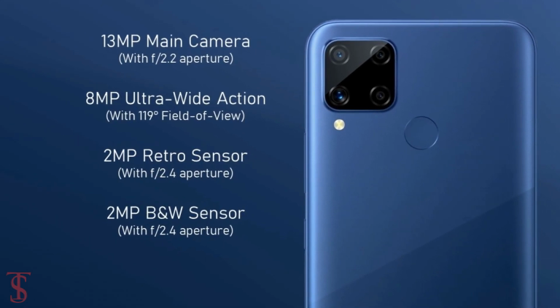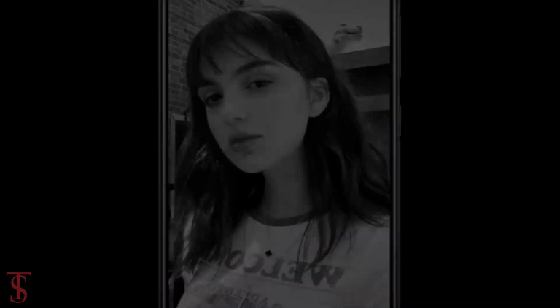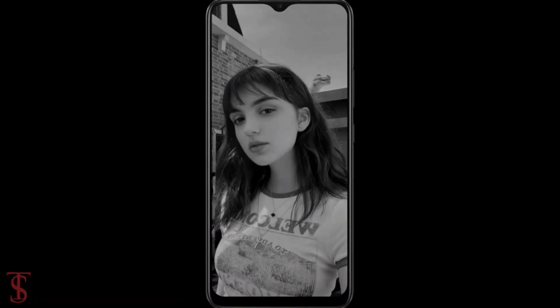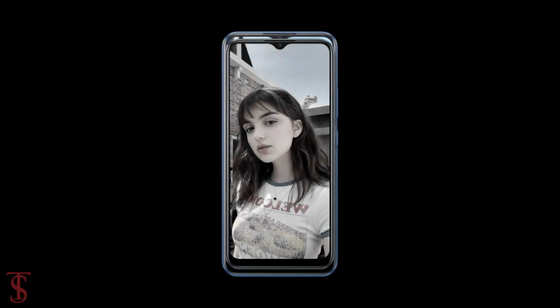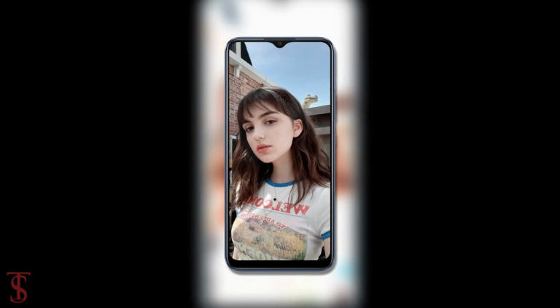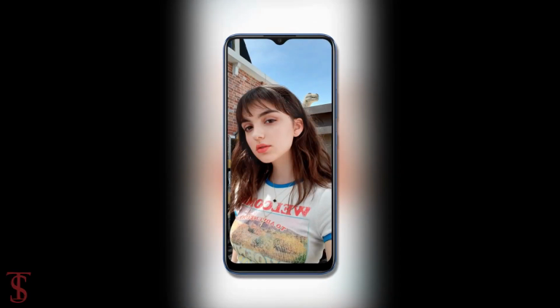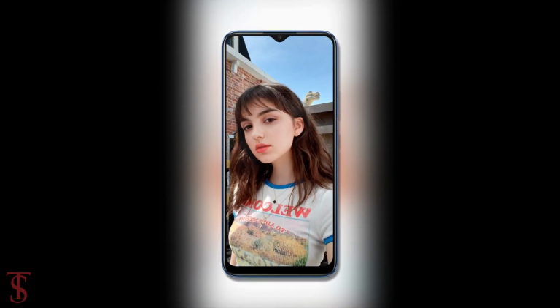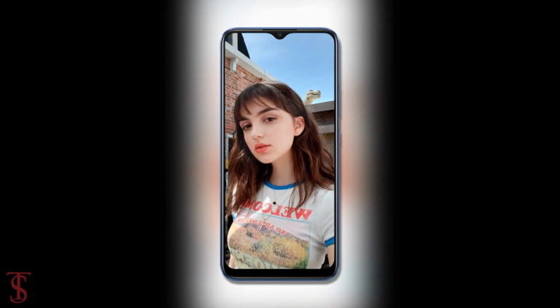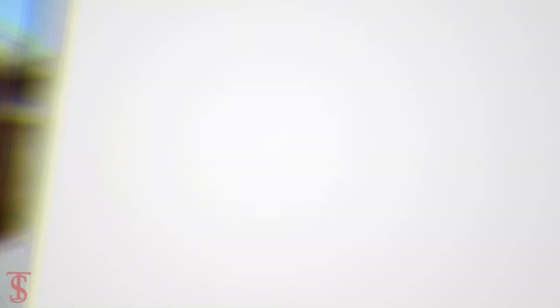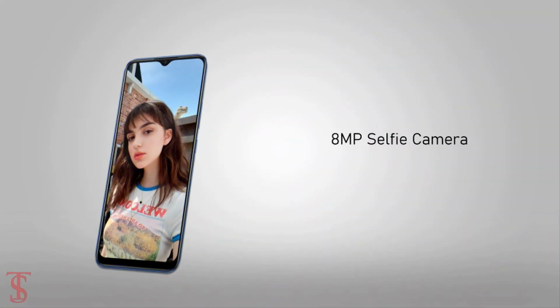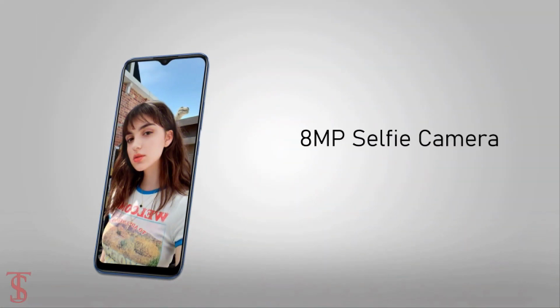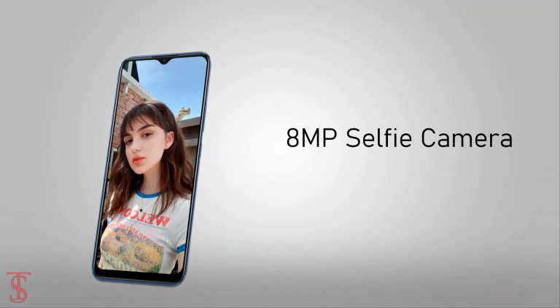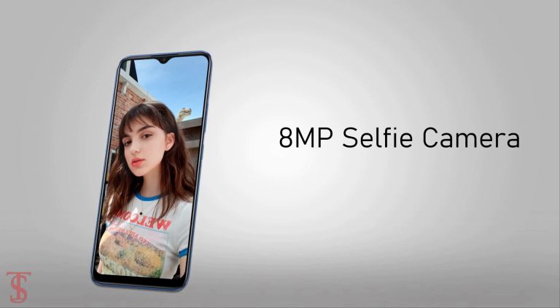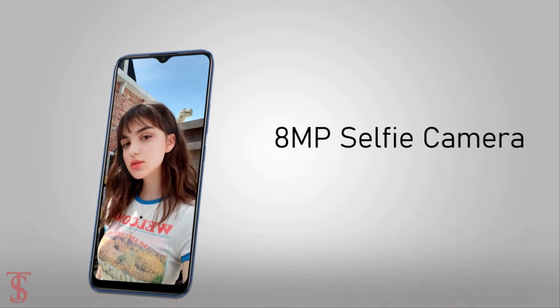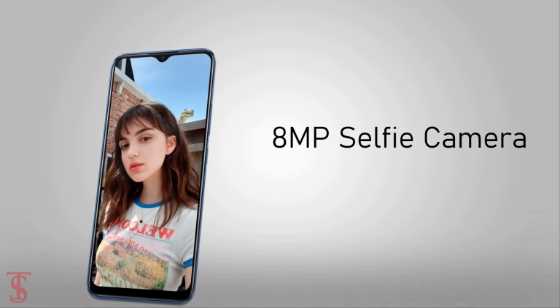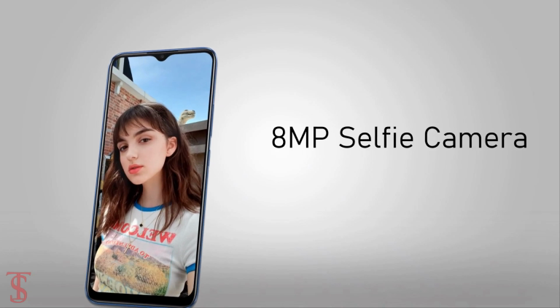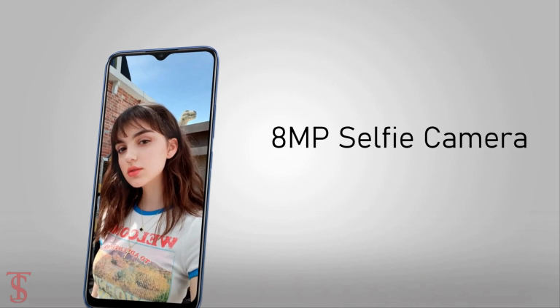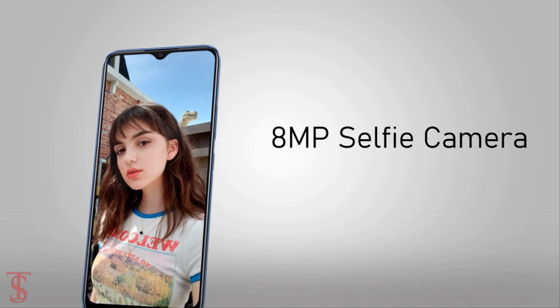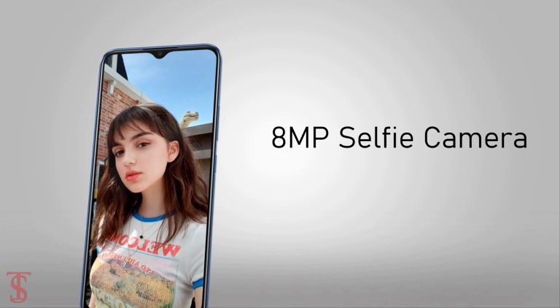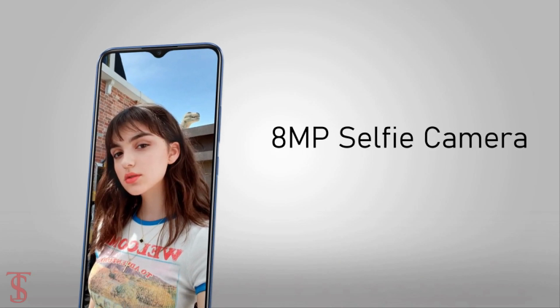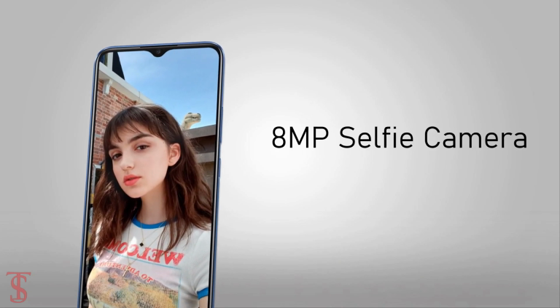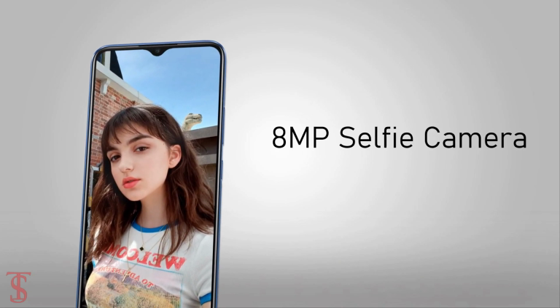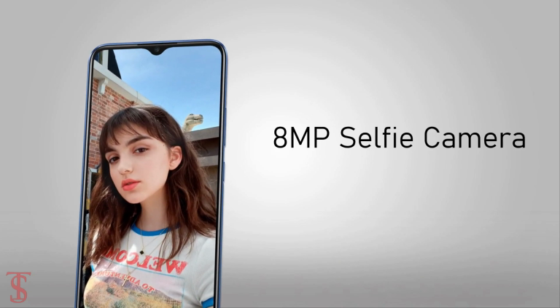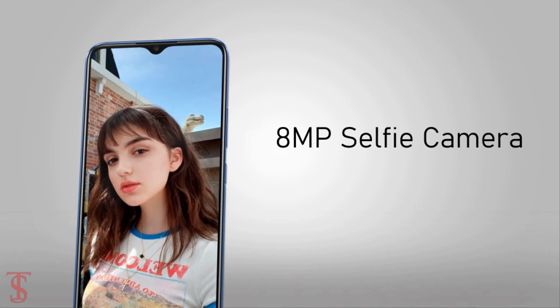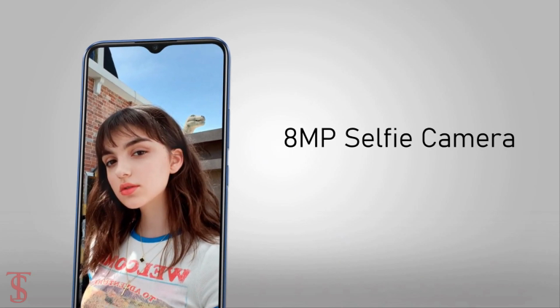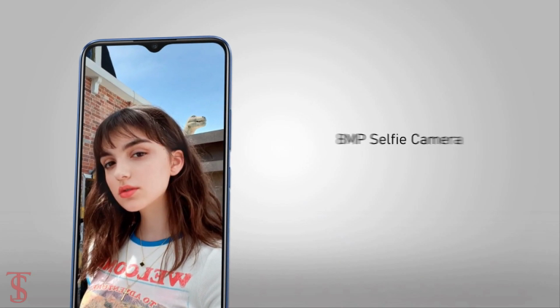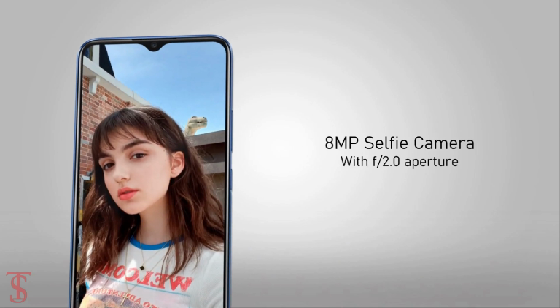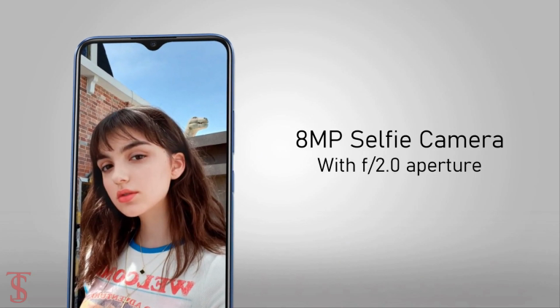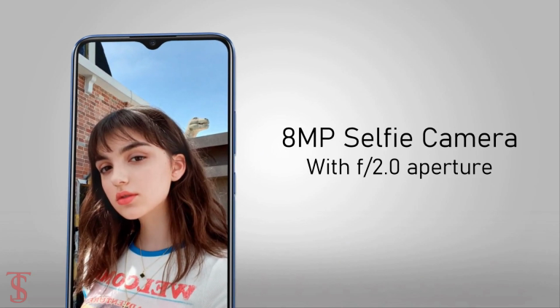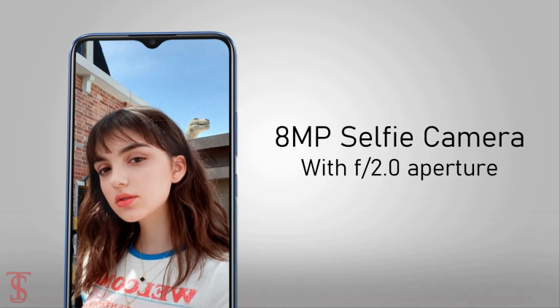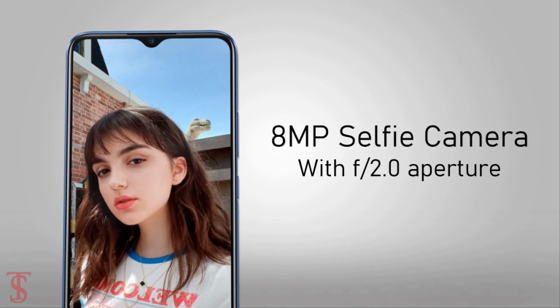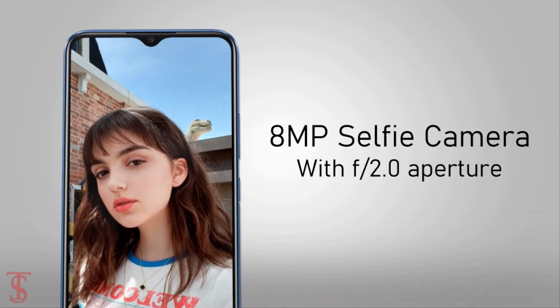For selfies, it has an 8MP camera under the water drop notch at the top center with f/2.0 aperture.